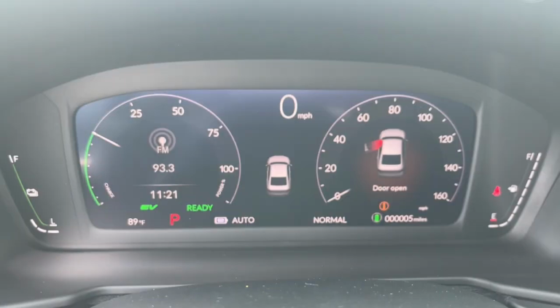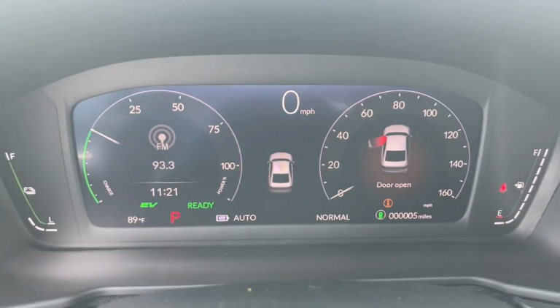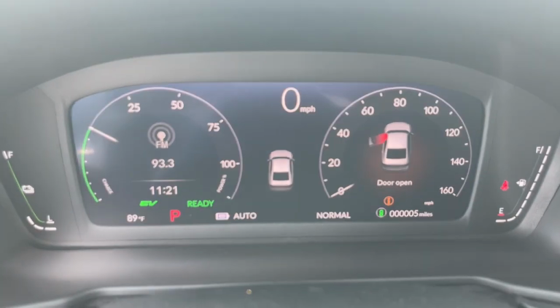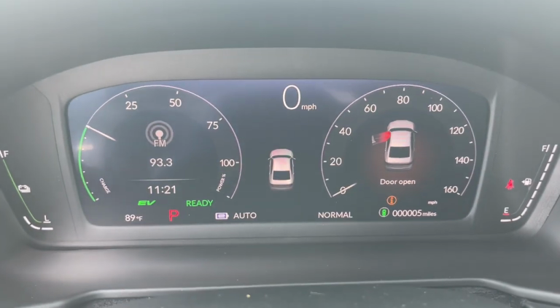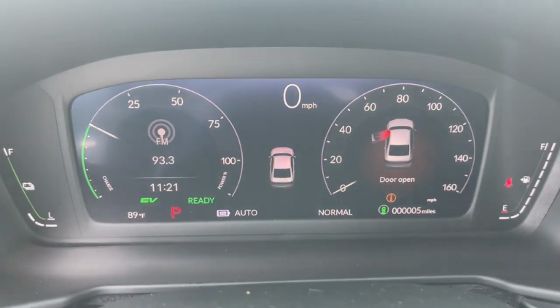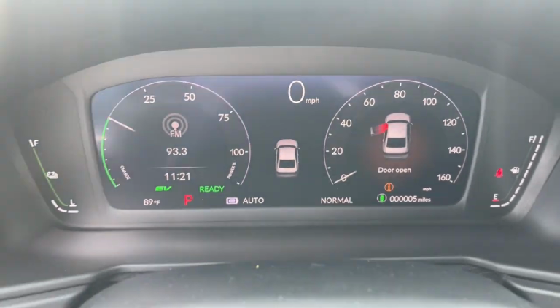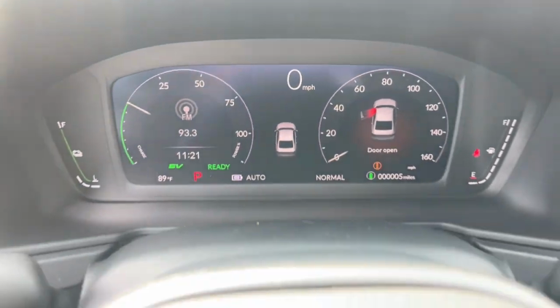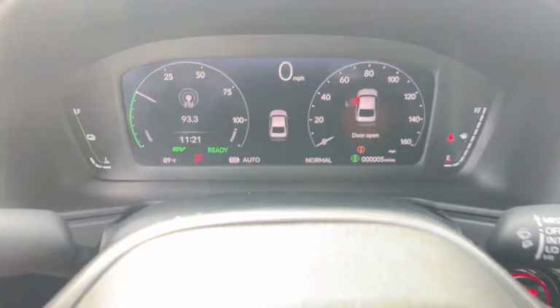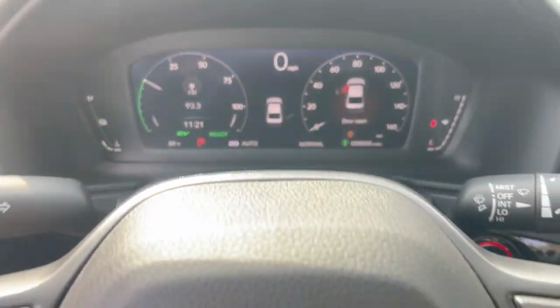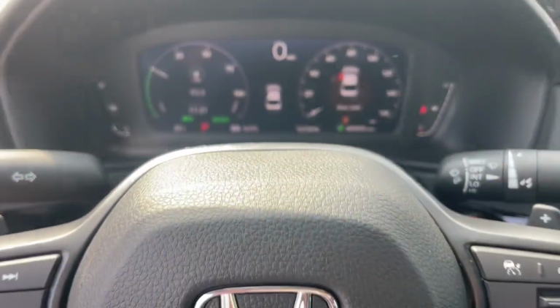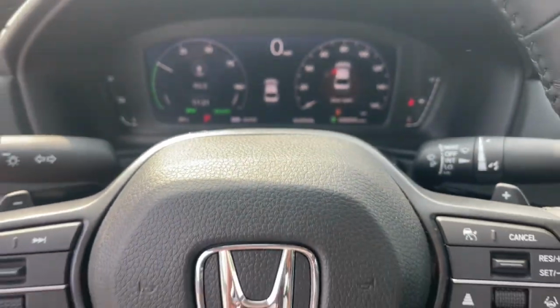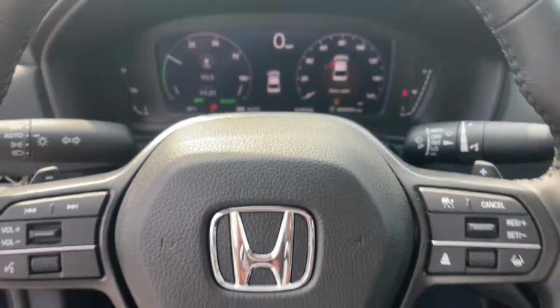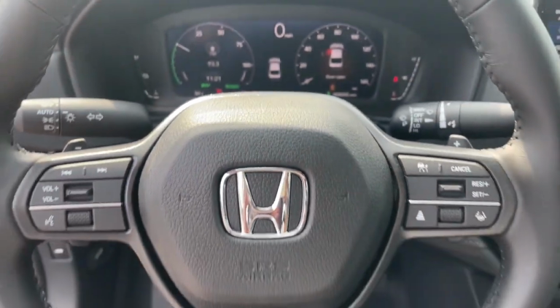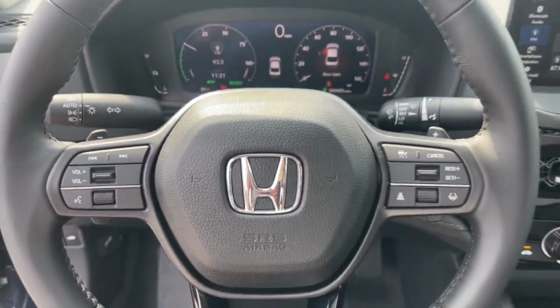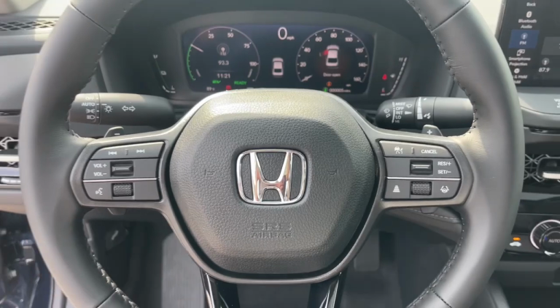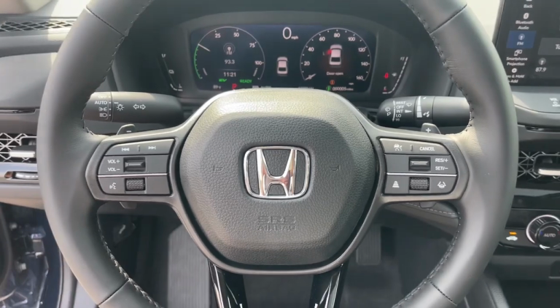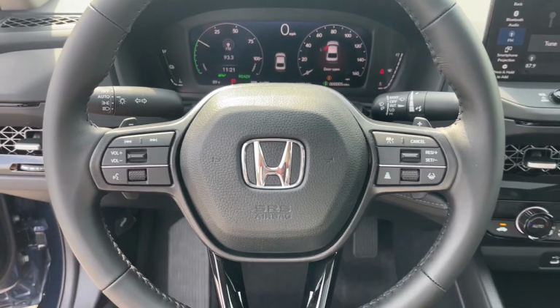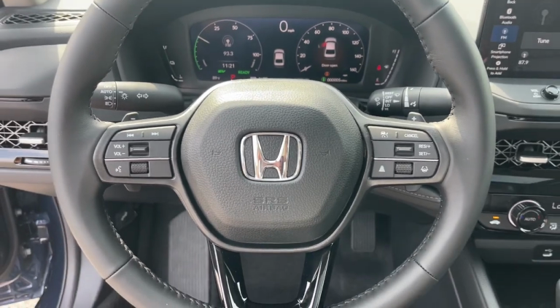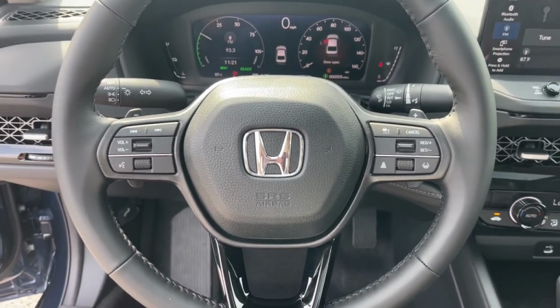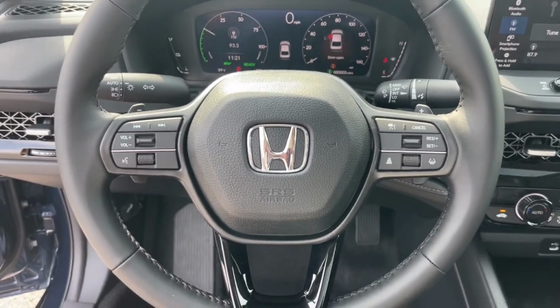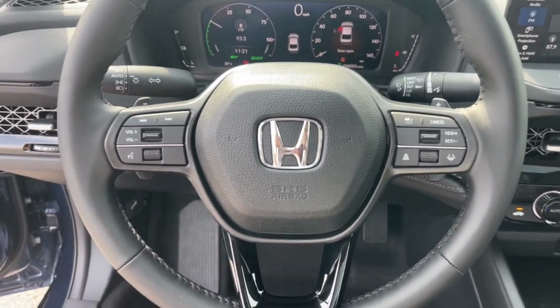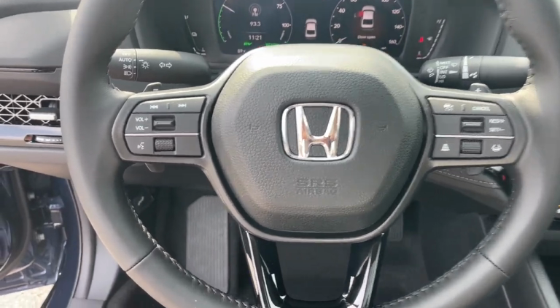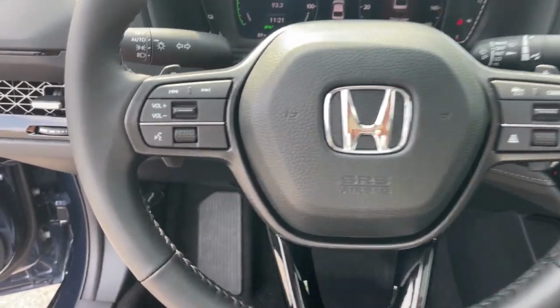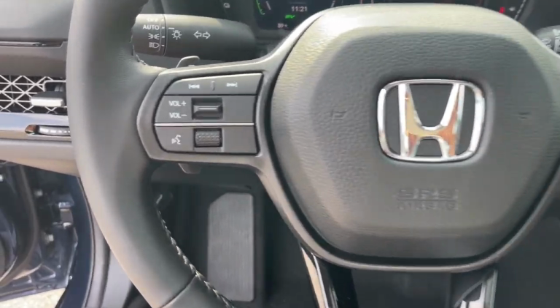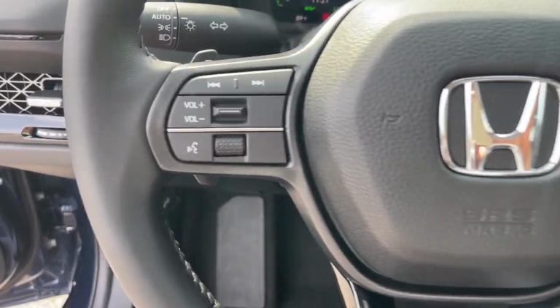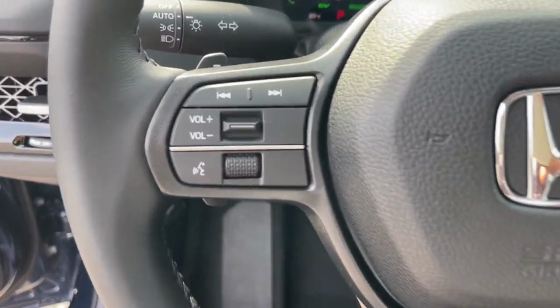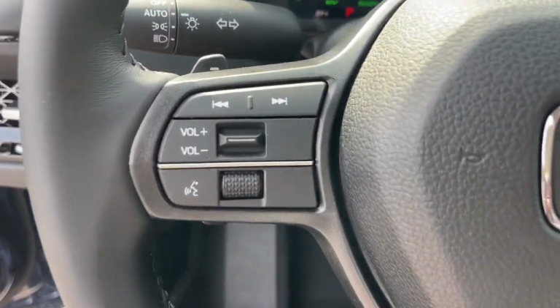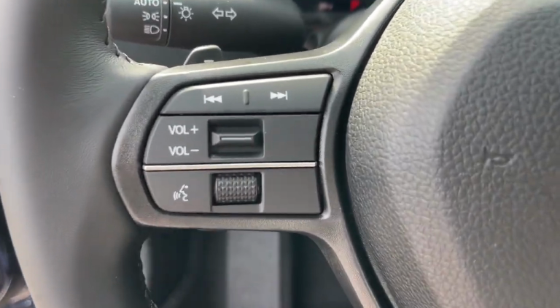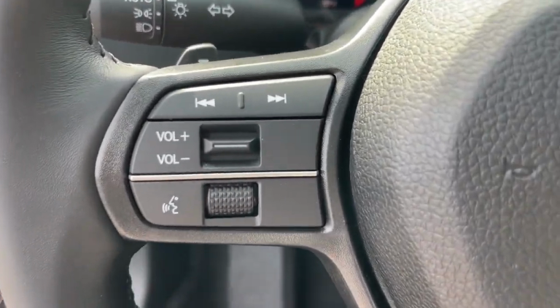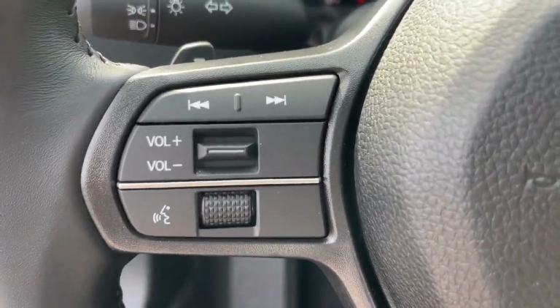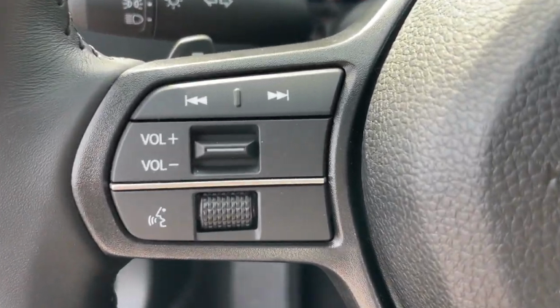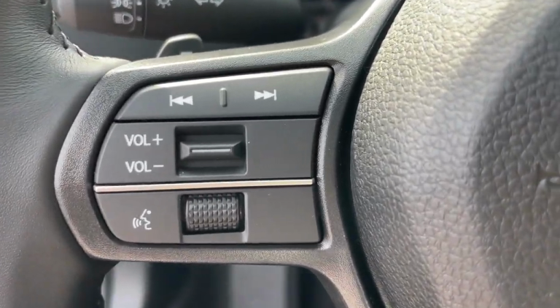Get behind the wheel of the Honda Accord Hybrid and prepare for a superlative driving experience.